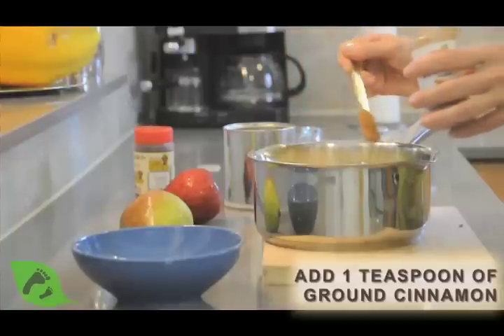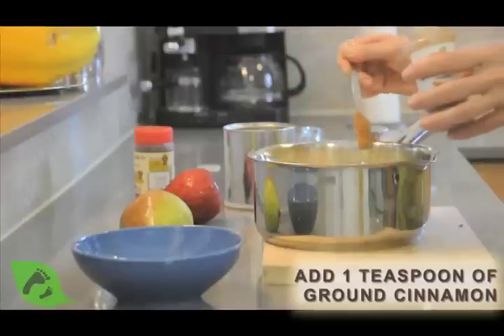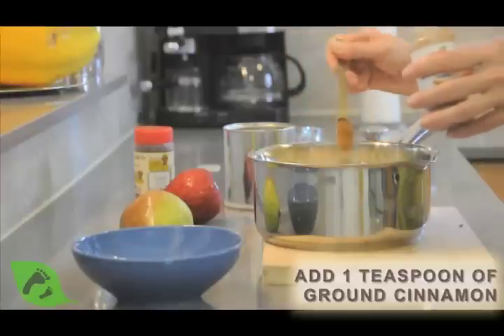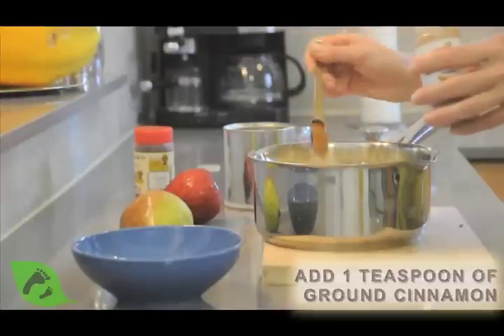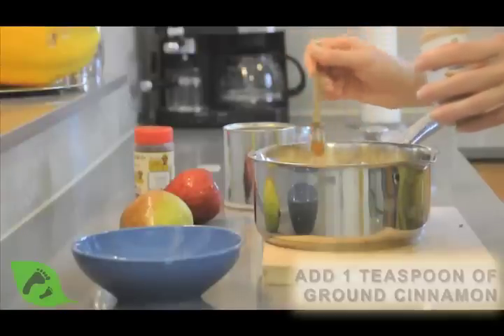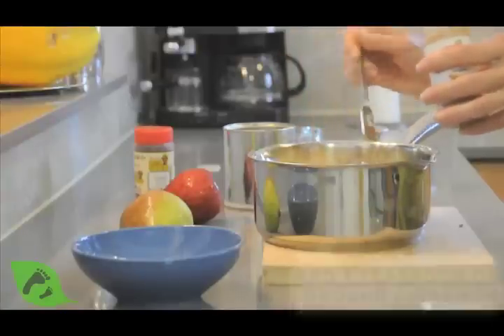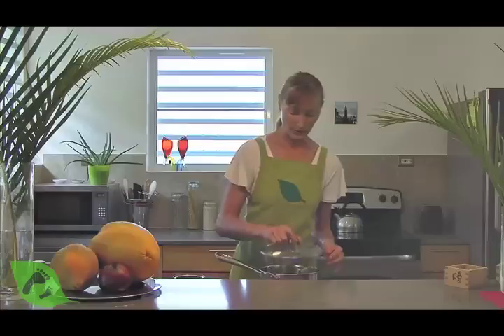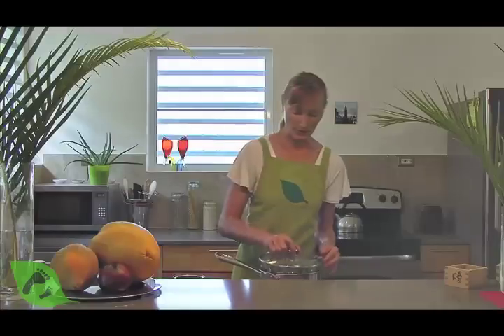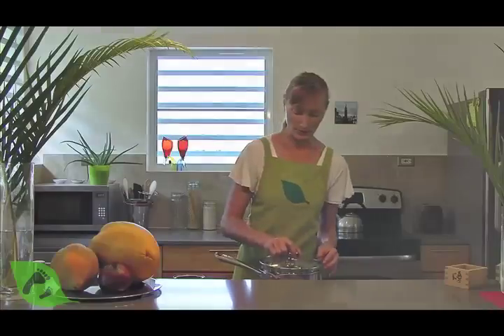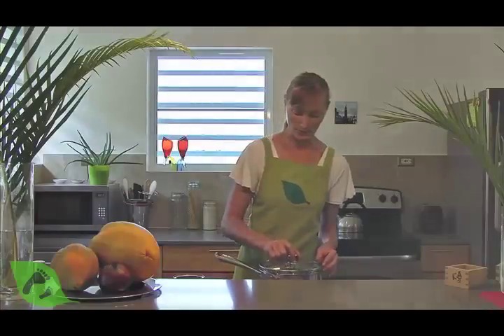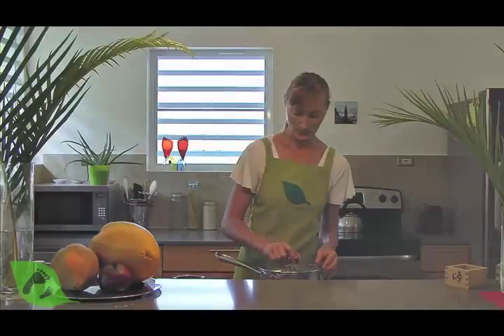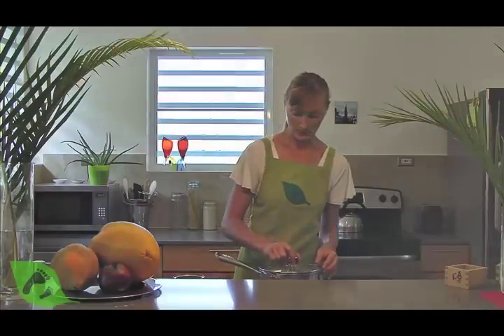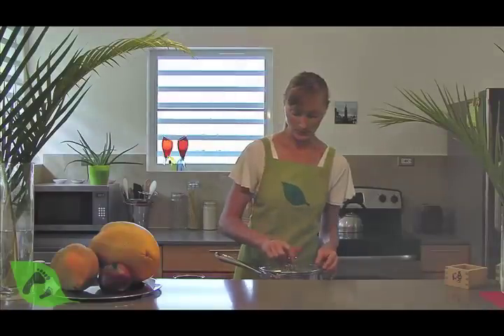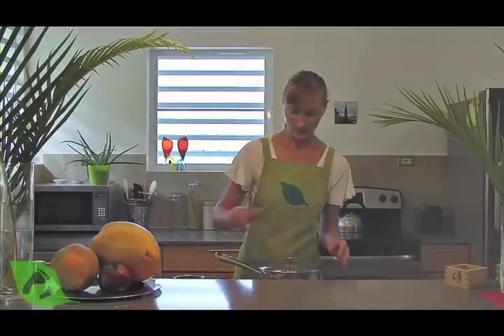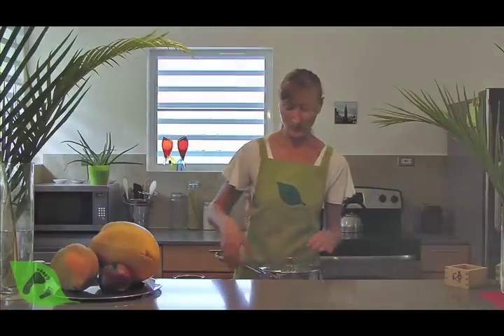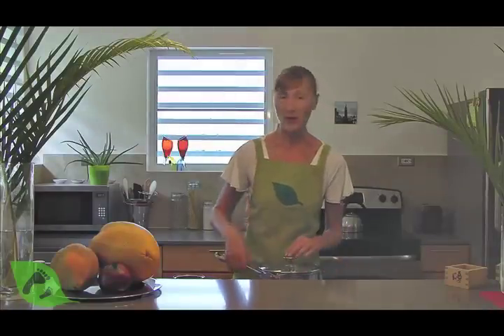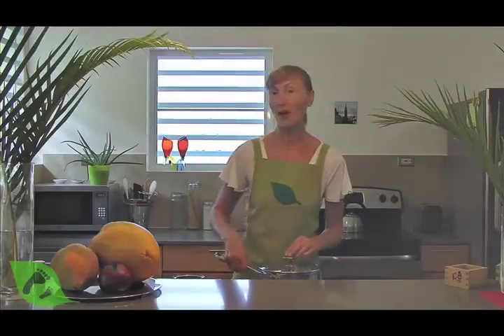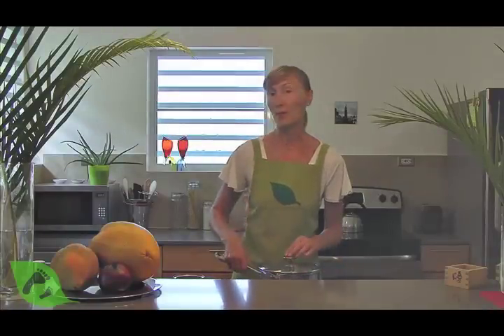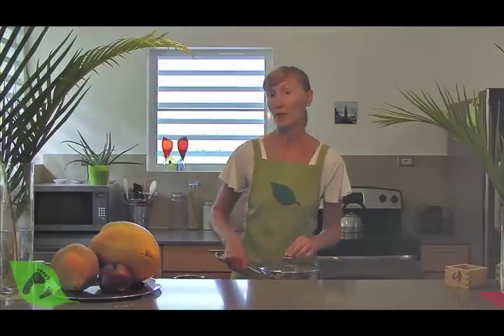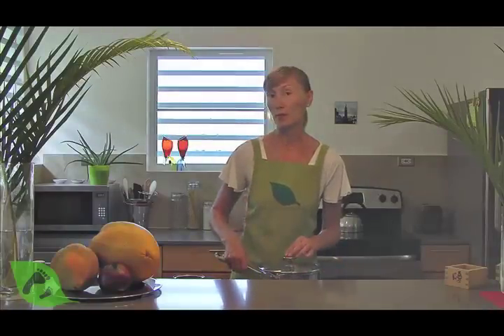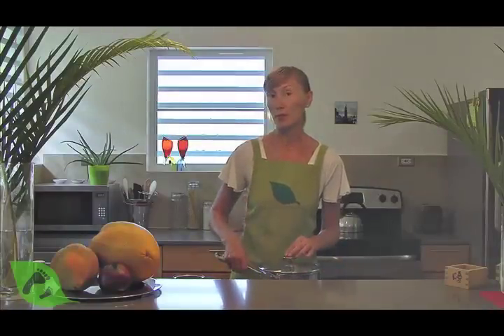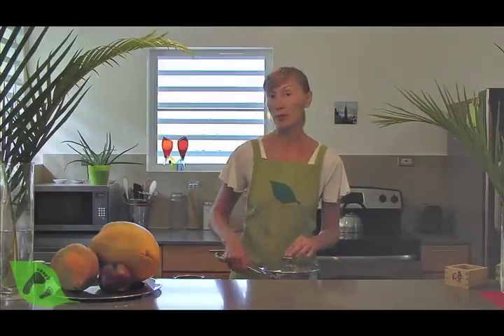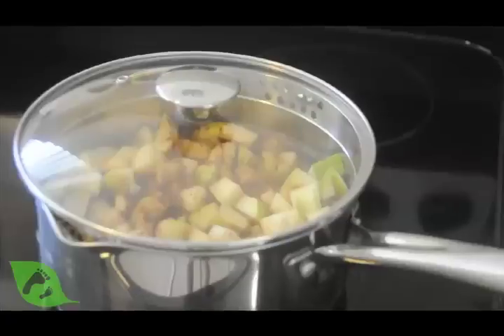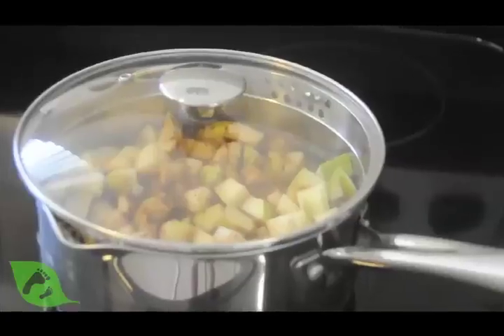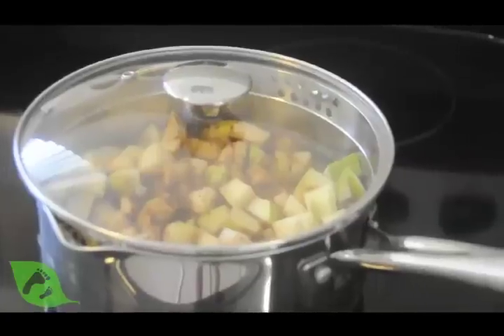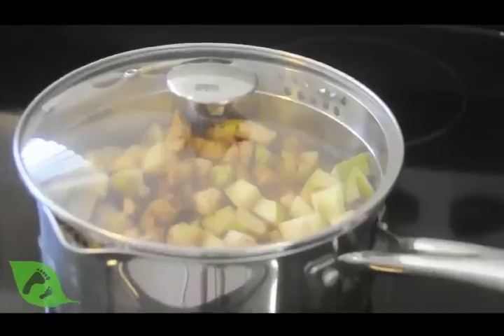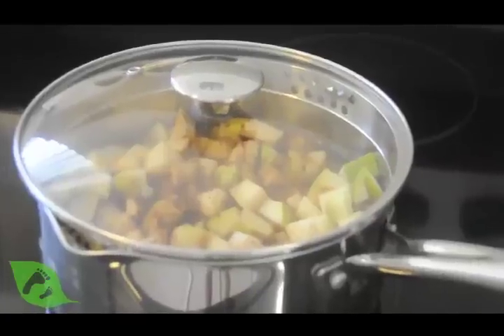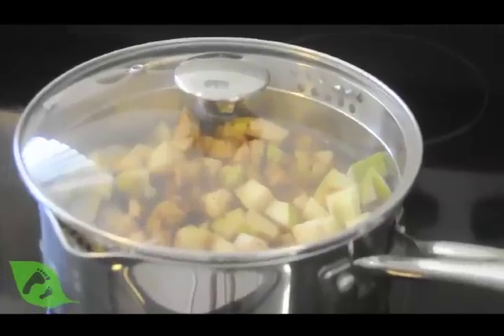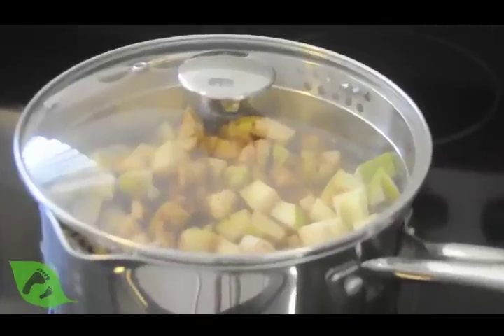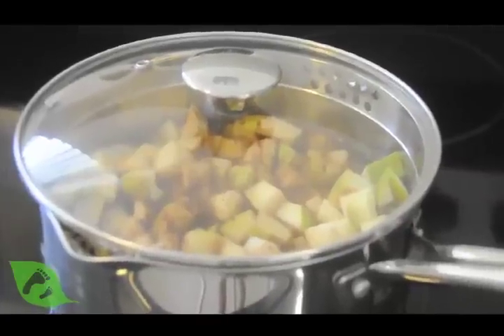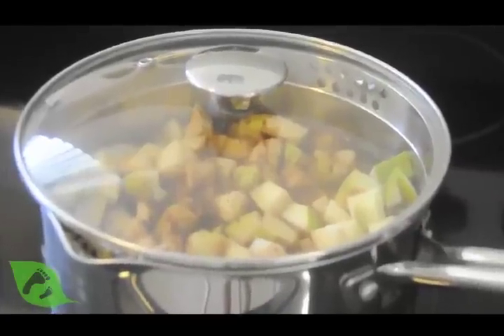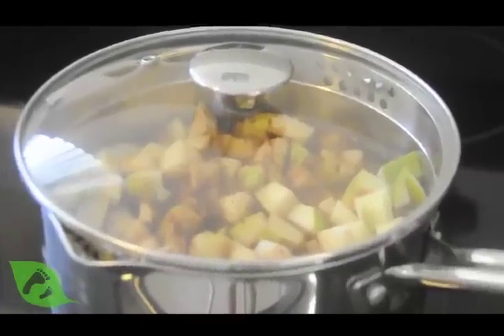I'm not adding any sugar, but I am going to add about one teaspoon of ground cinnamon. Mix it in, cover it up, and put it on medium heat for about 15 to 20 minutes.